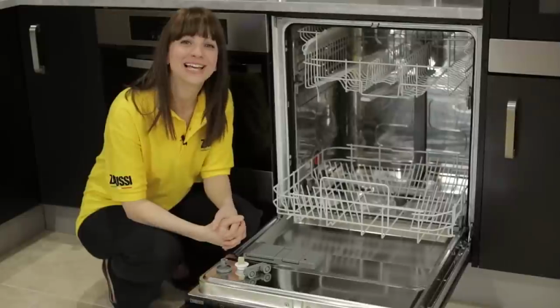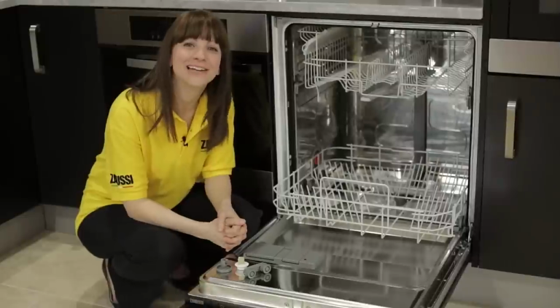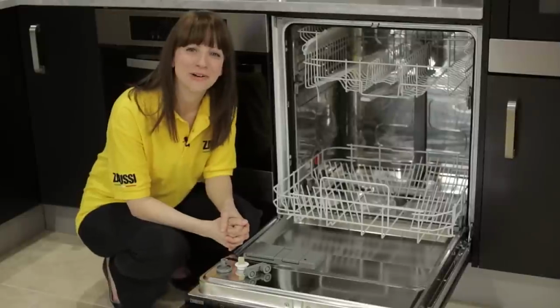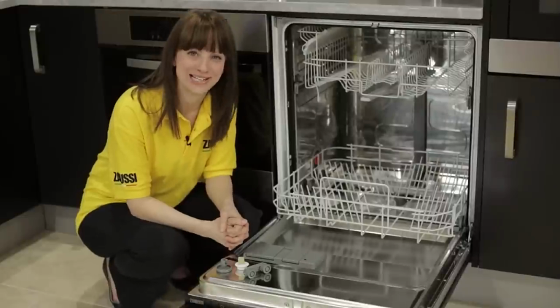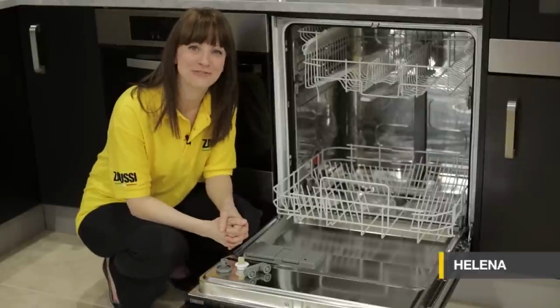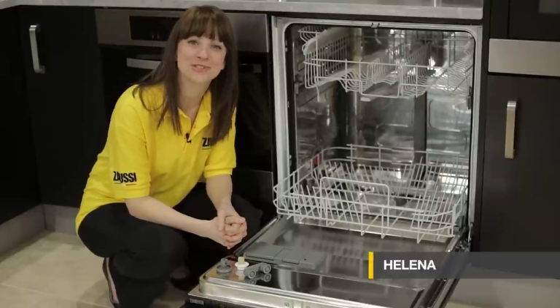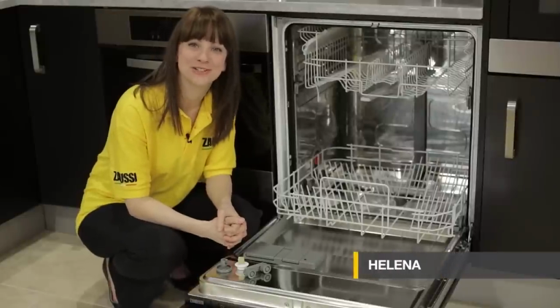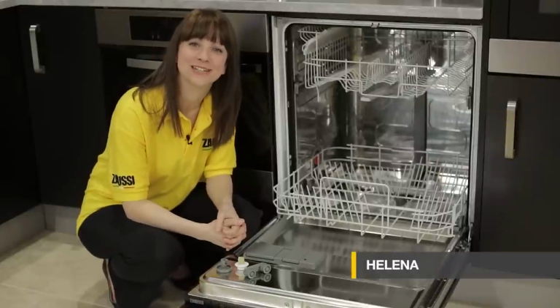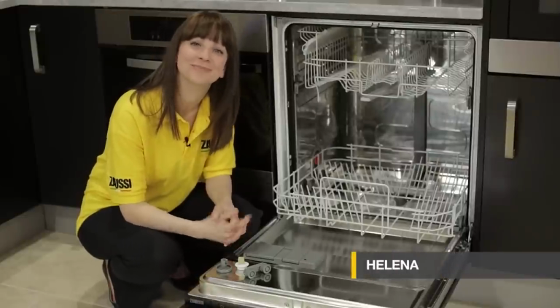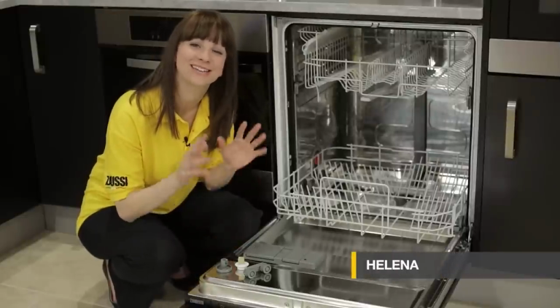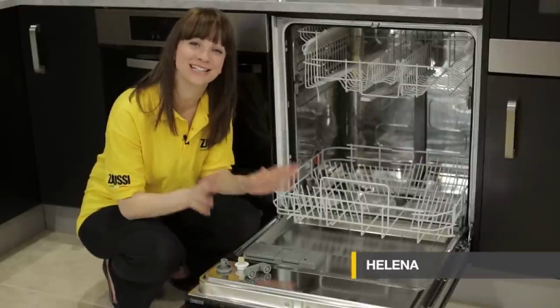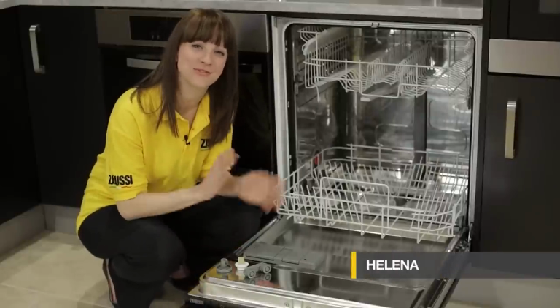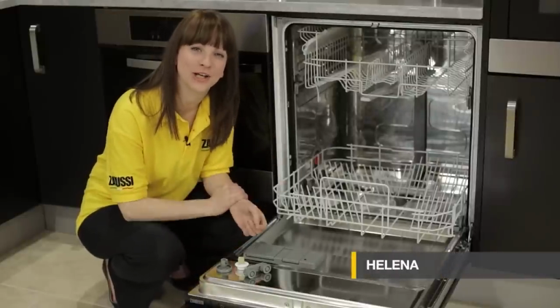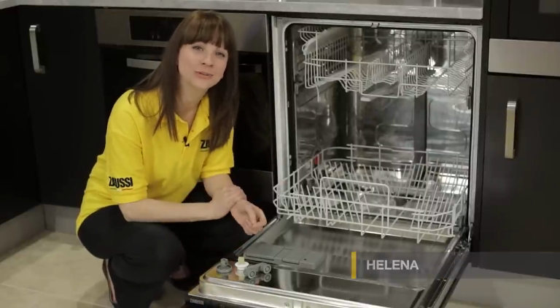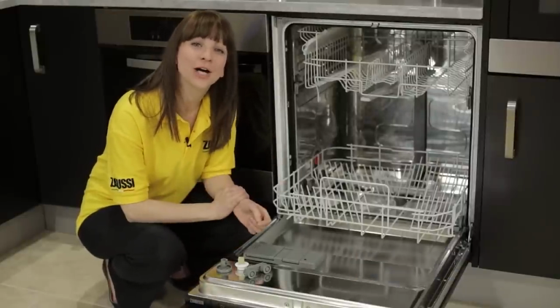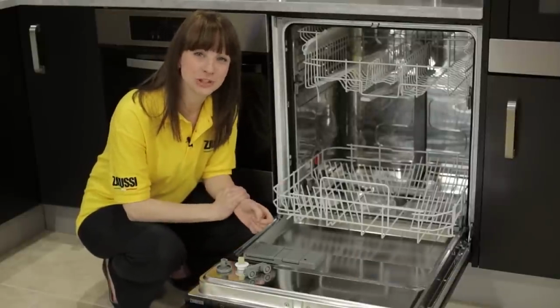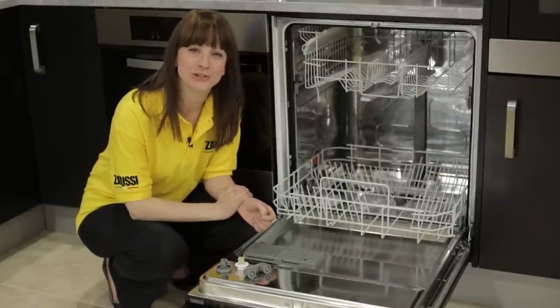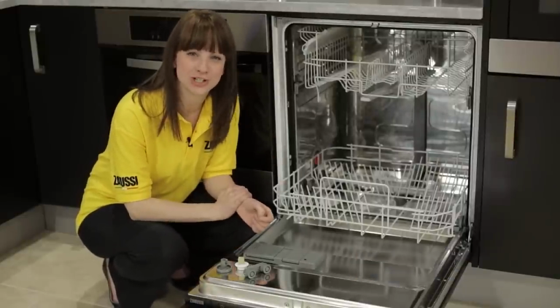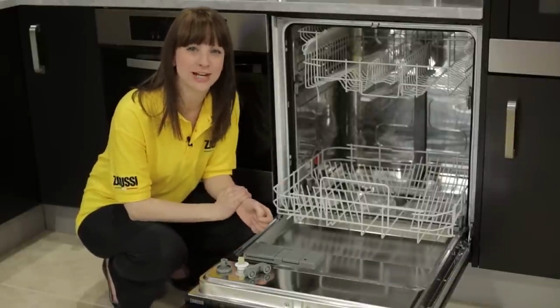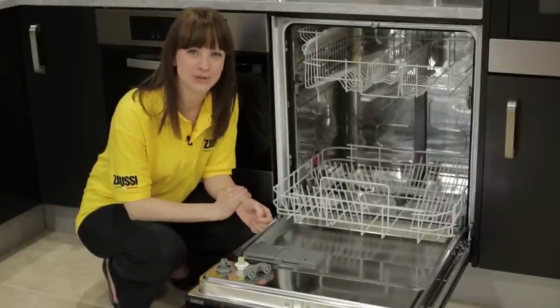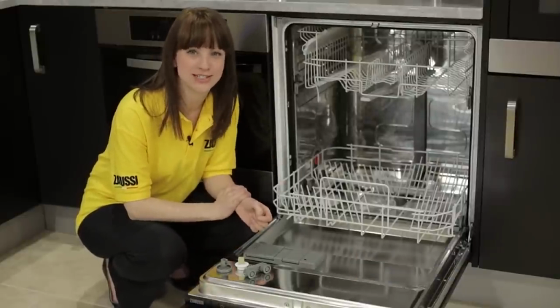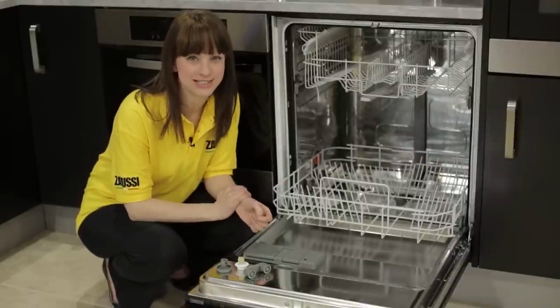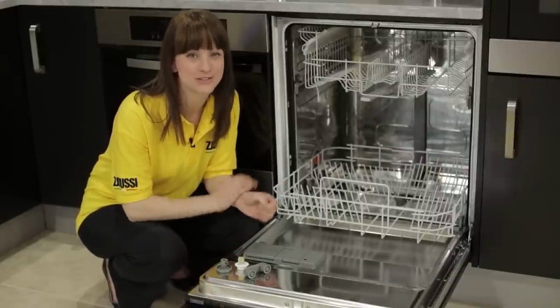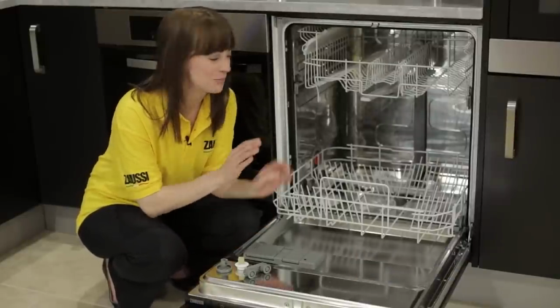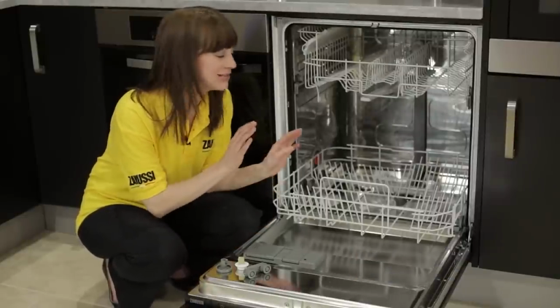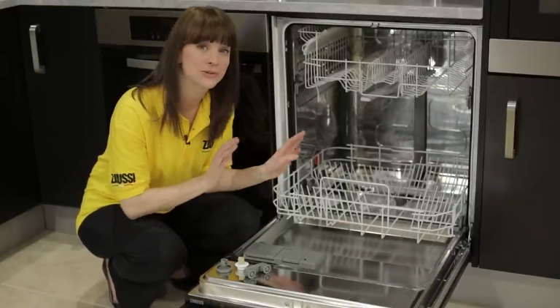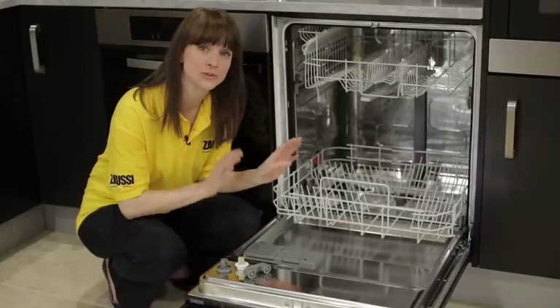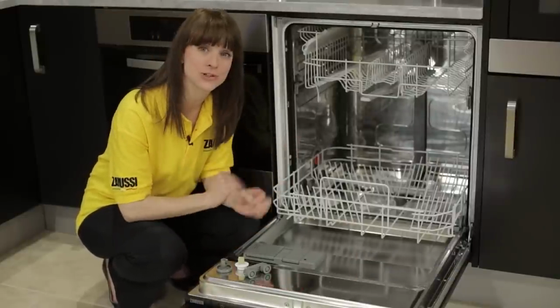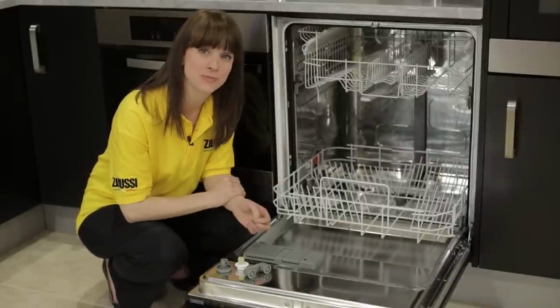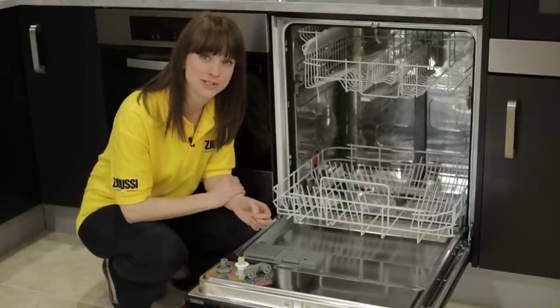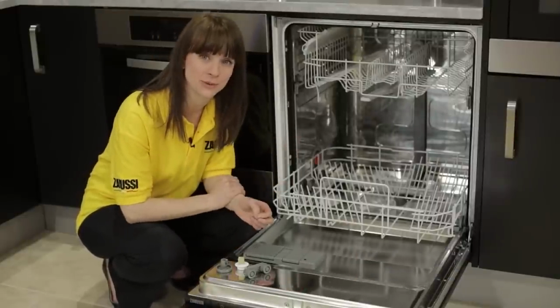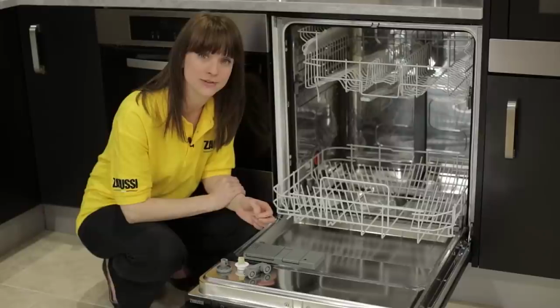Hello, I'm Helena from Zanussi and in this video I'm going to show you just how easy it is to replace your dishwasher's basket wheels.